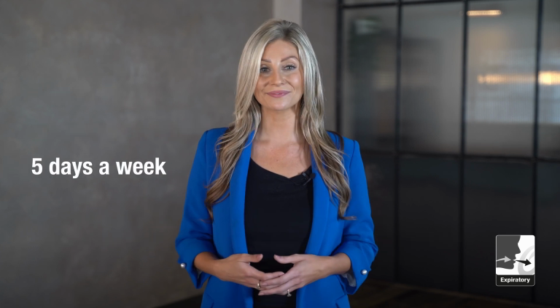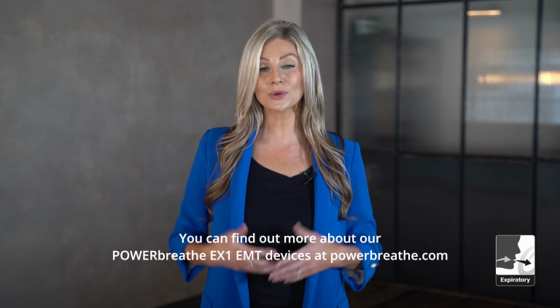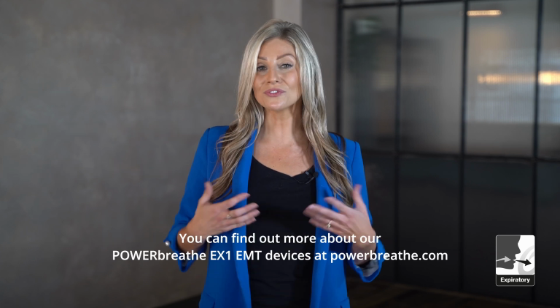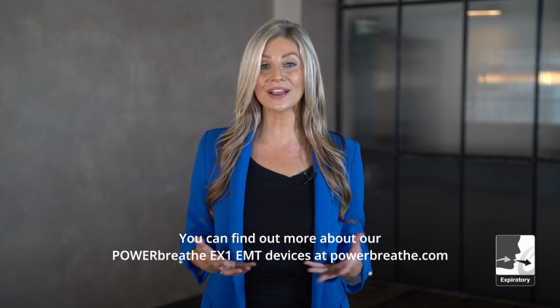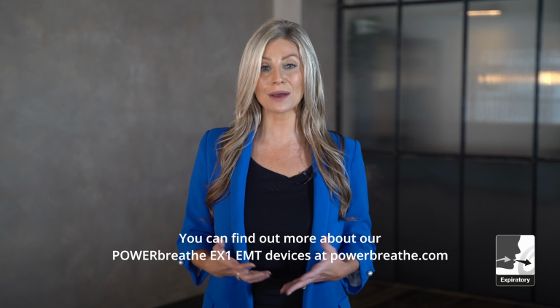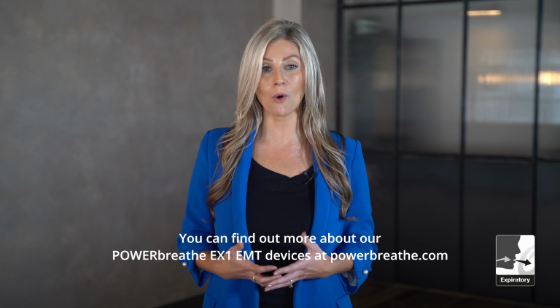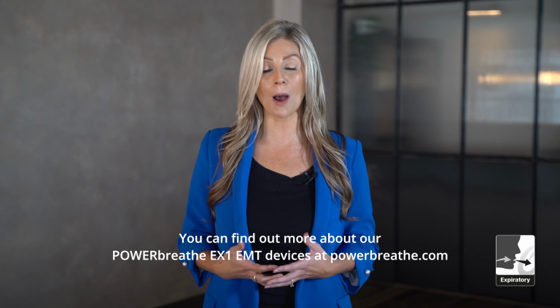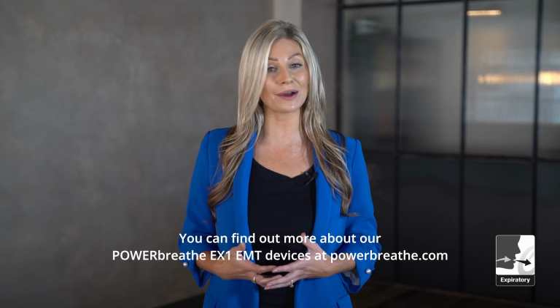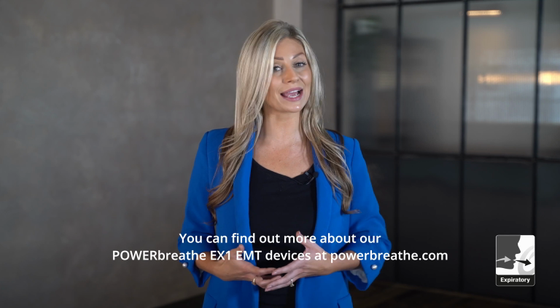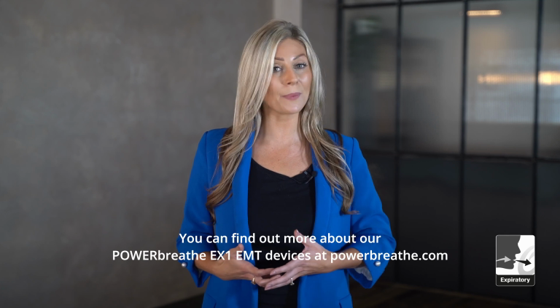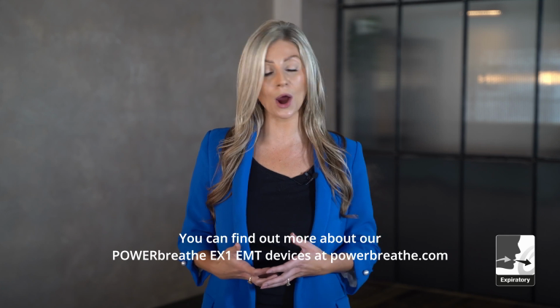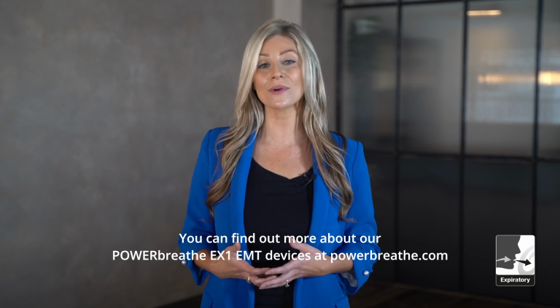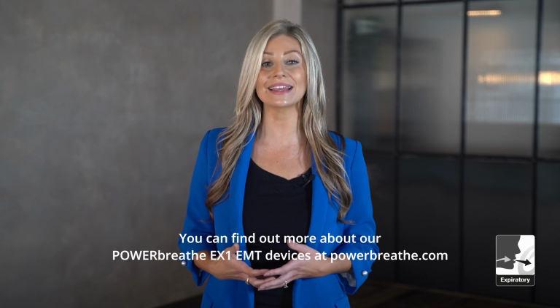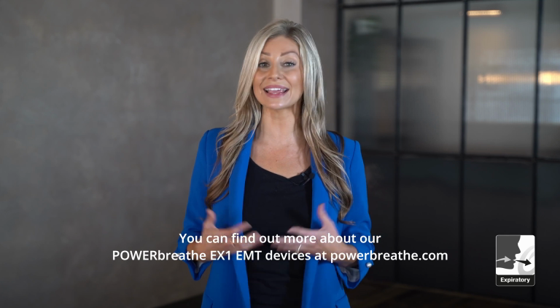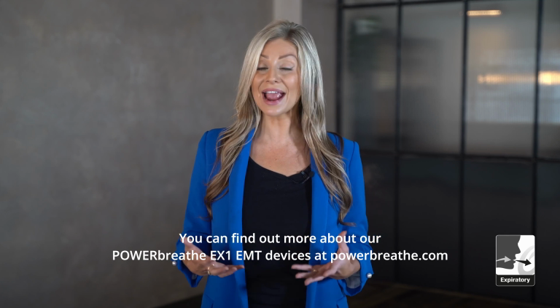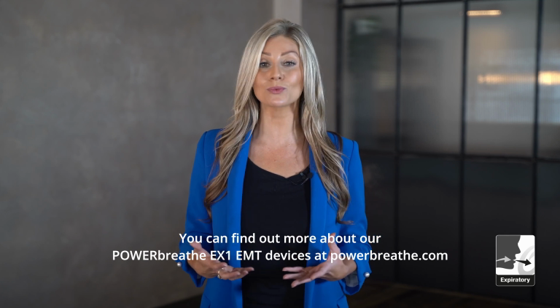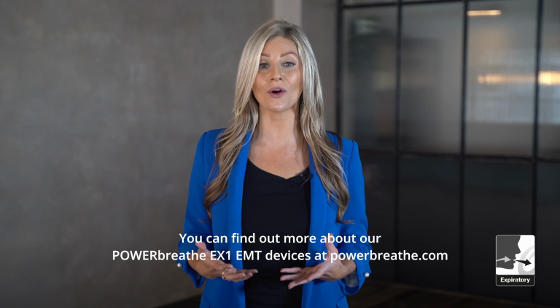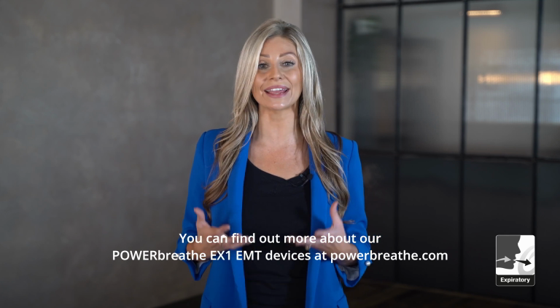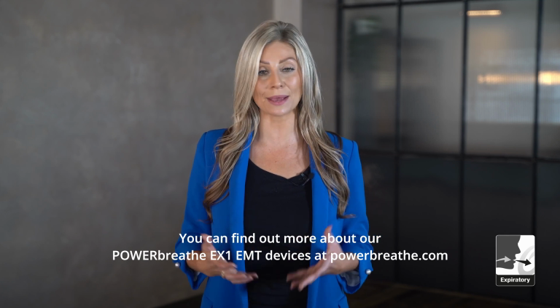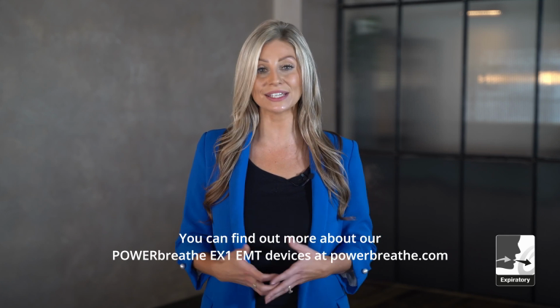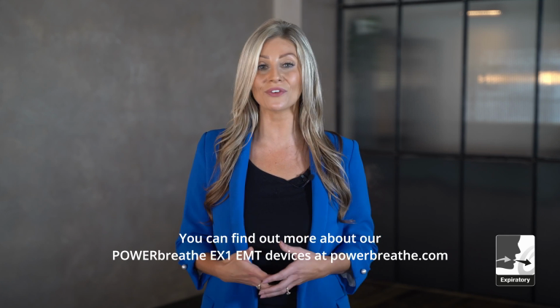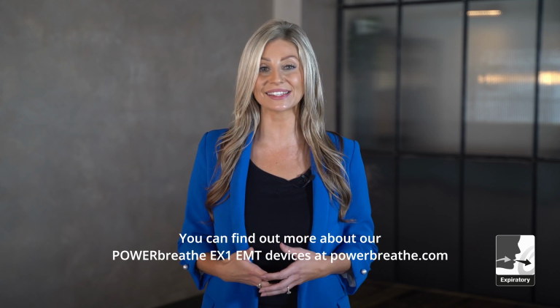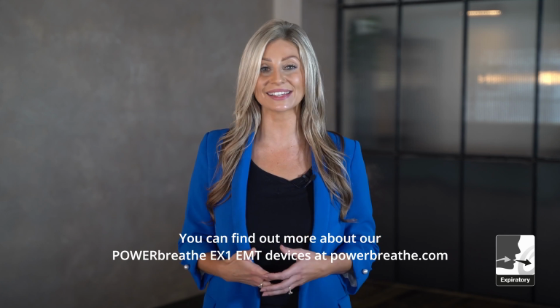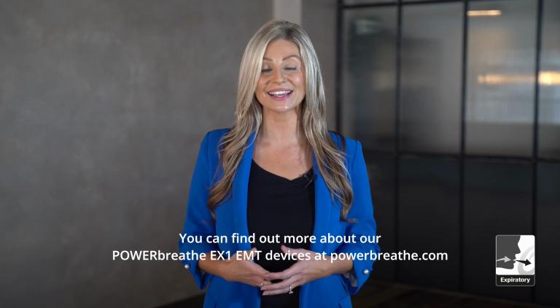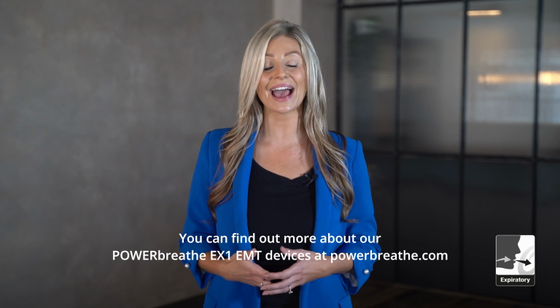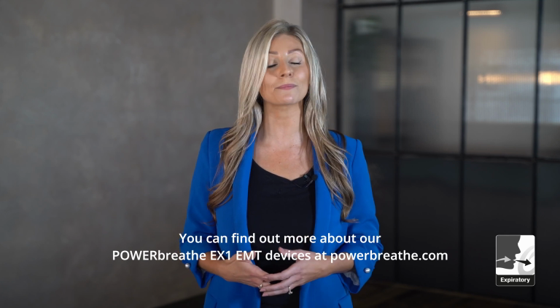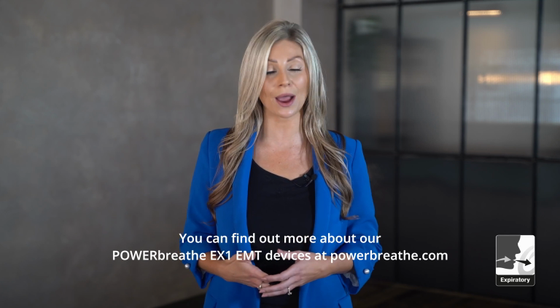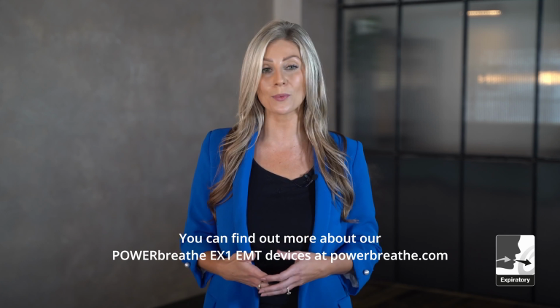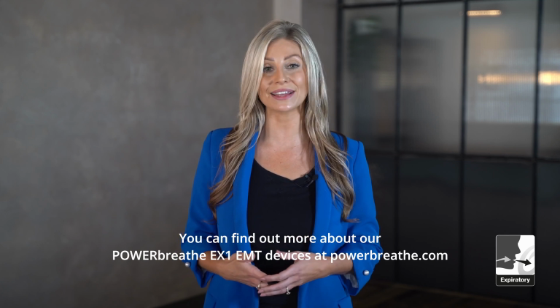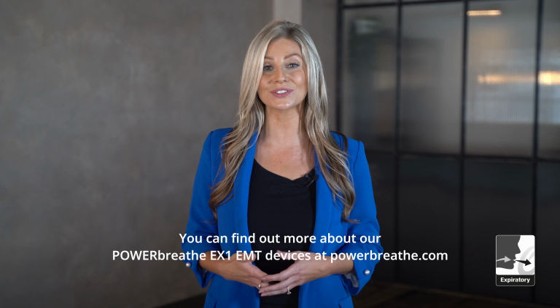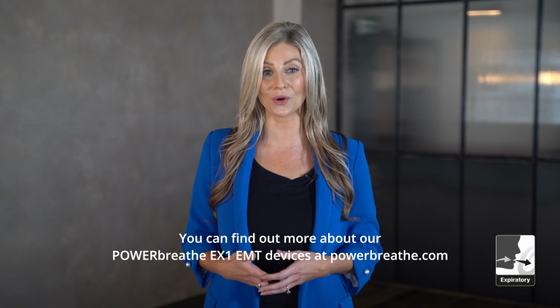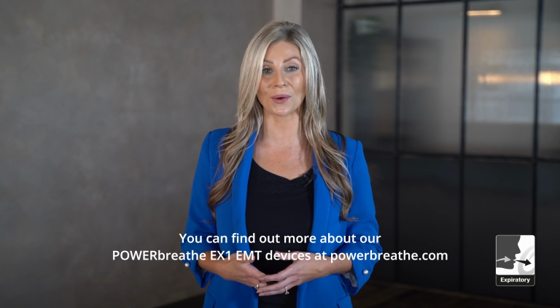You can find out more about our PowerBreathe EX1 EMT devices at PowerBreathe.com.